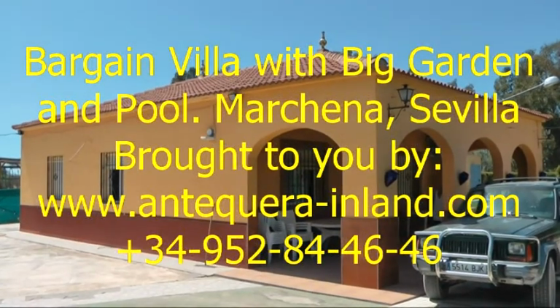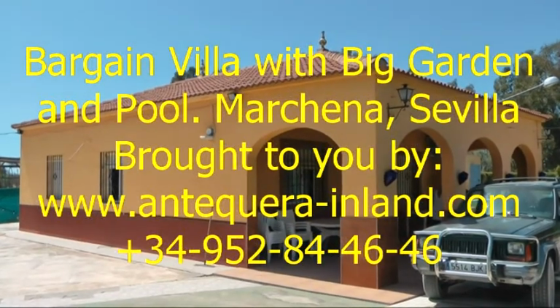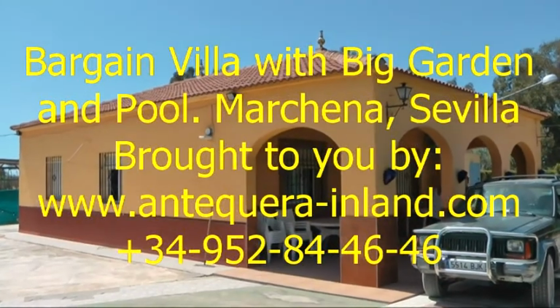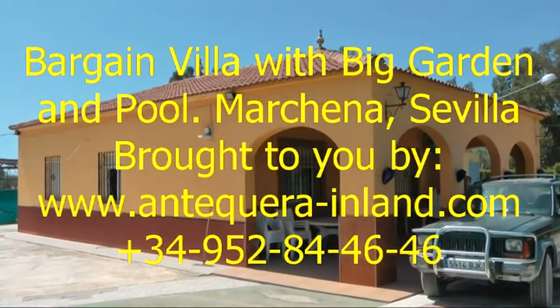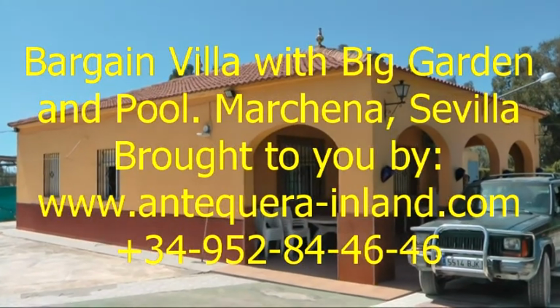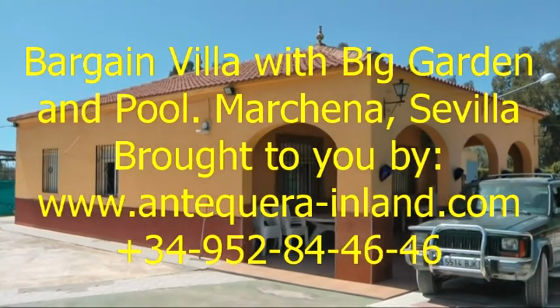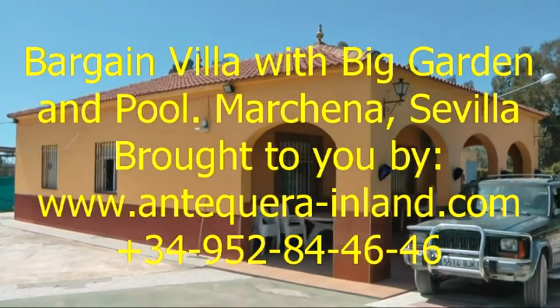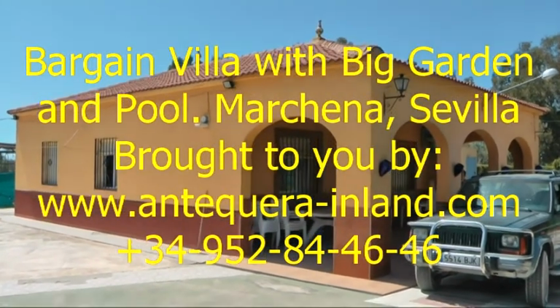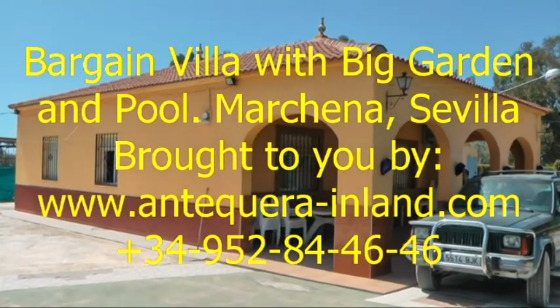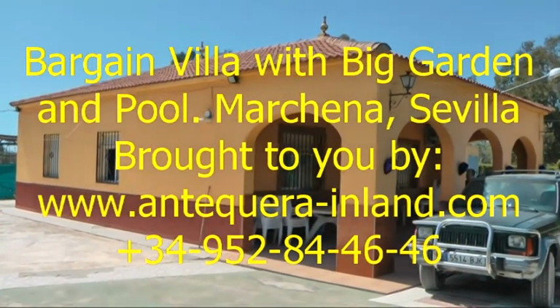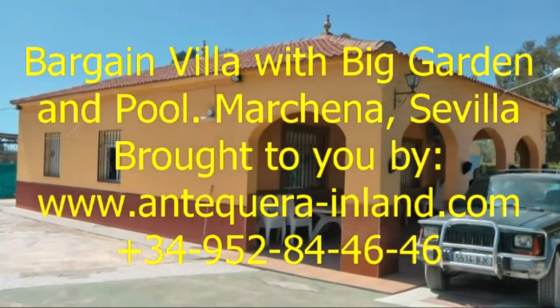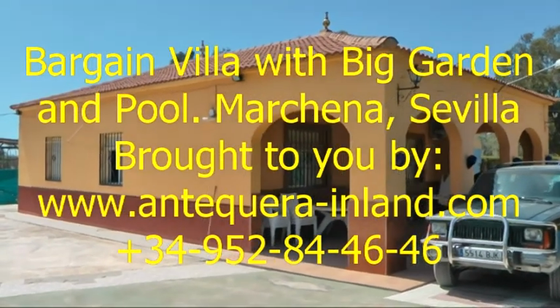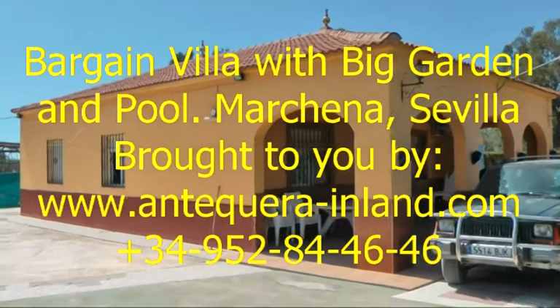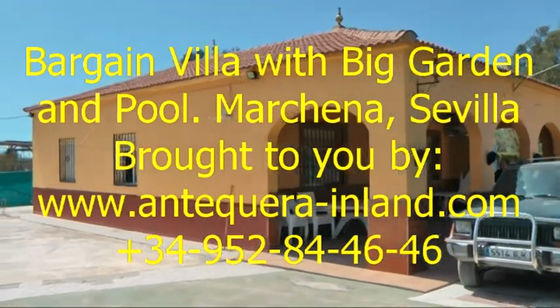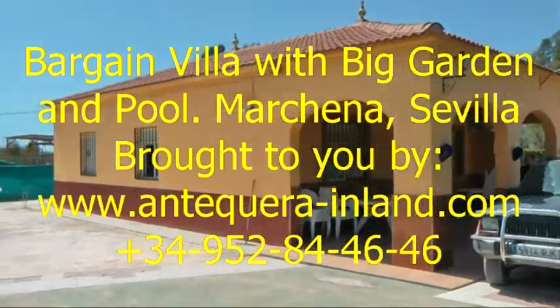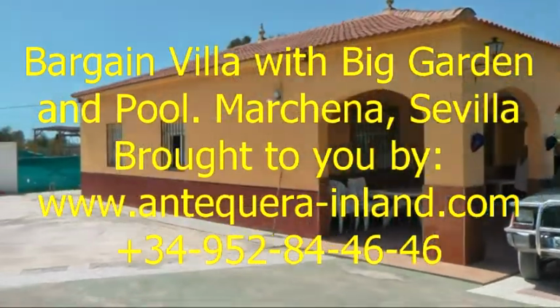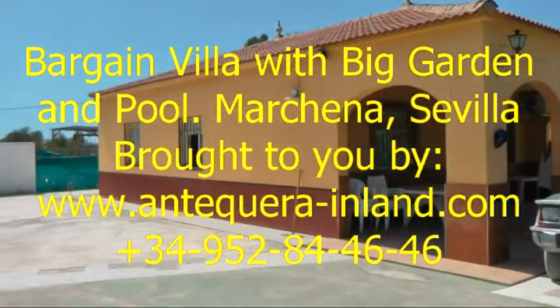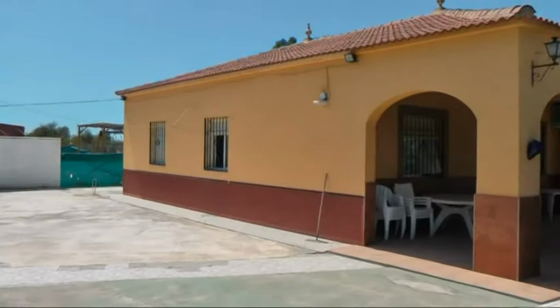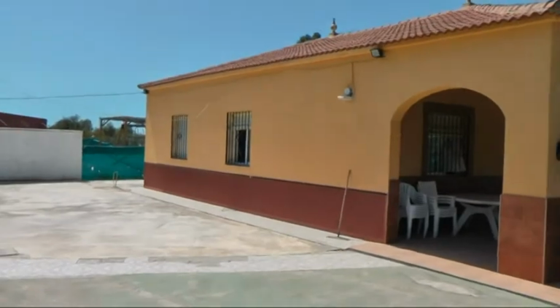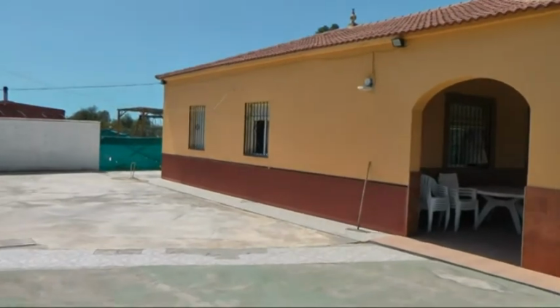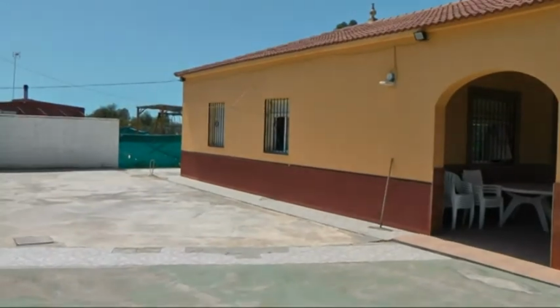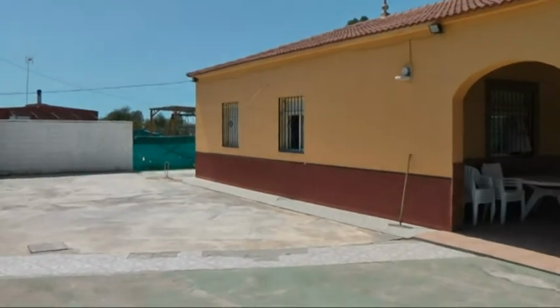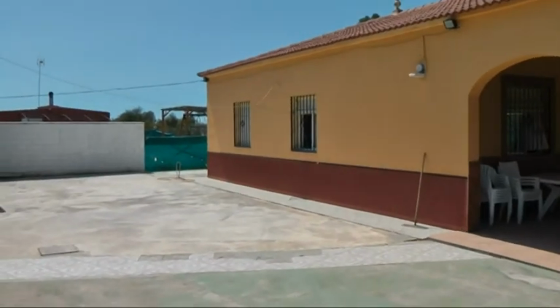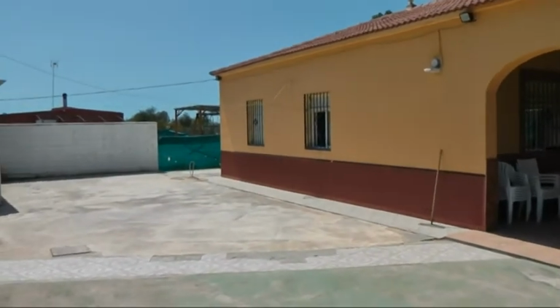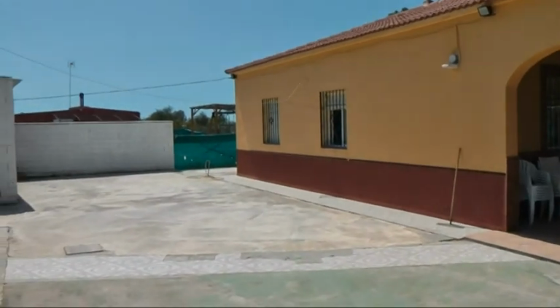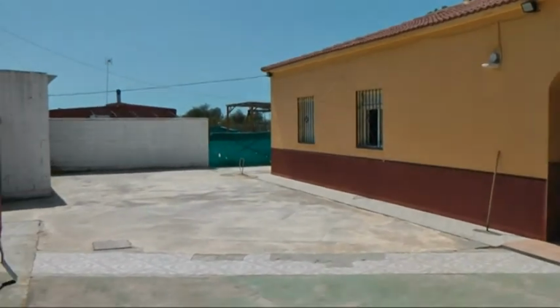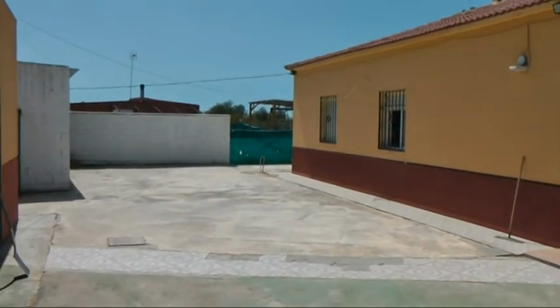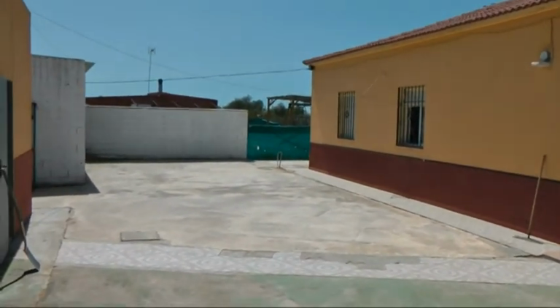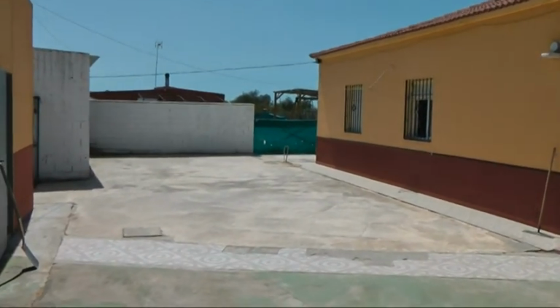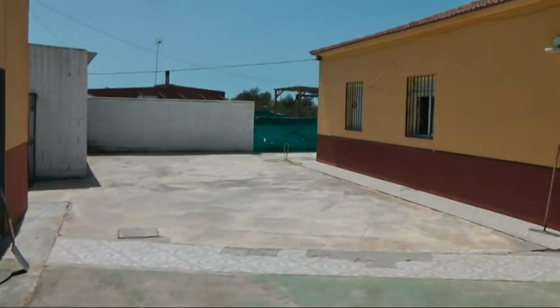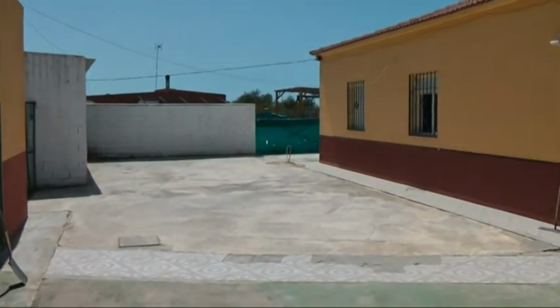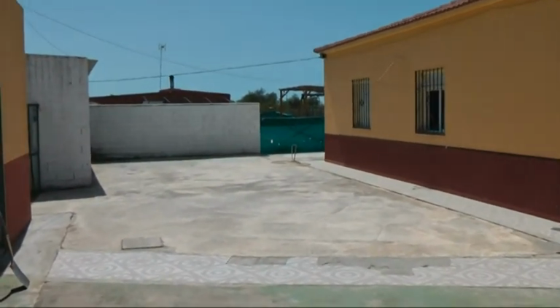Here we are in Marchena, just outside of Marchena. This is a great property, very well priced.